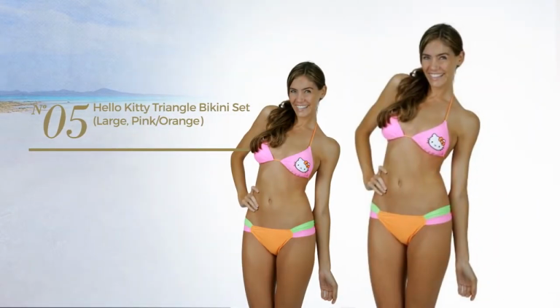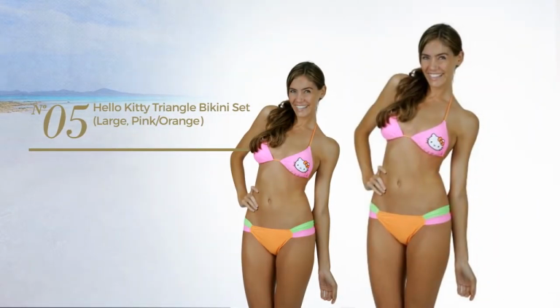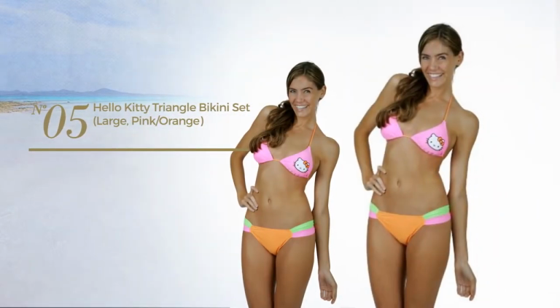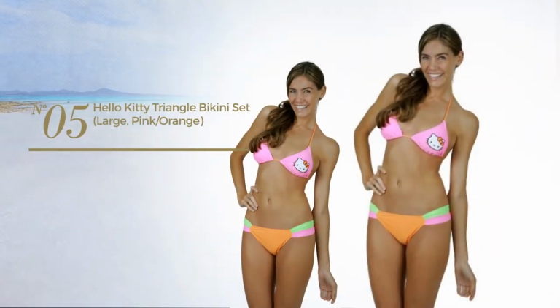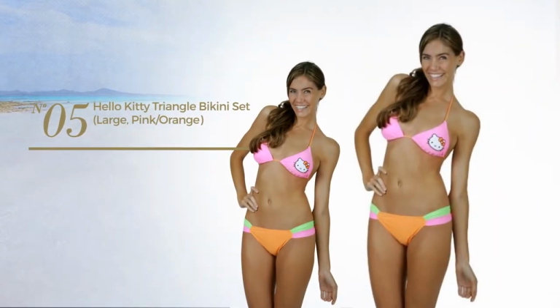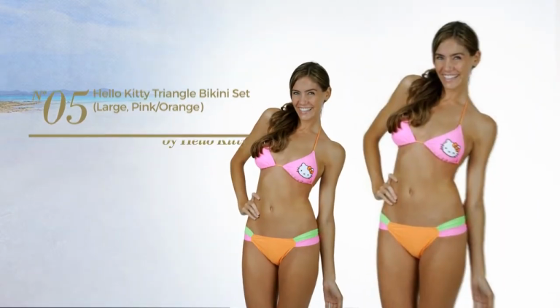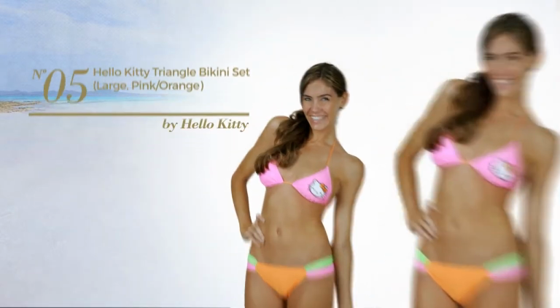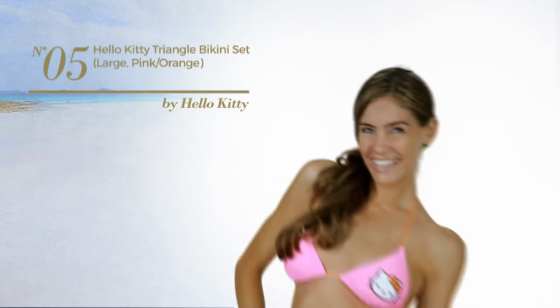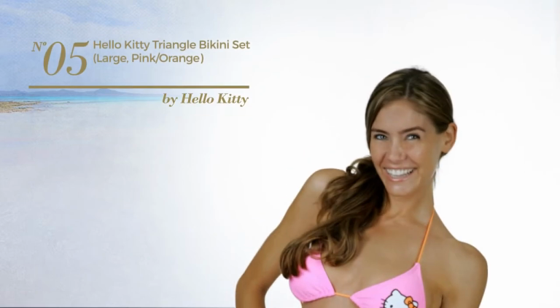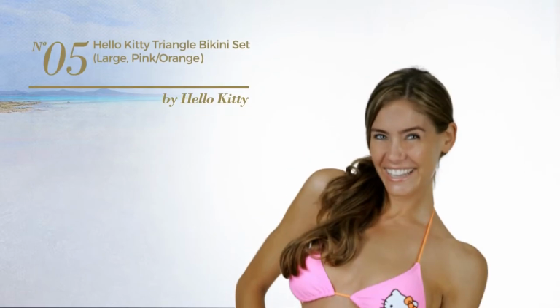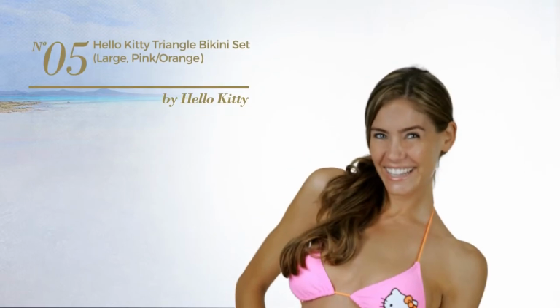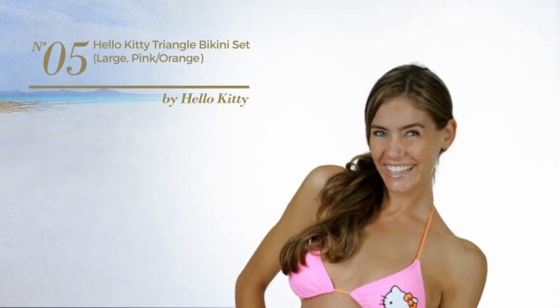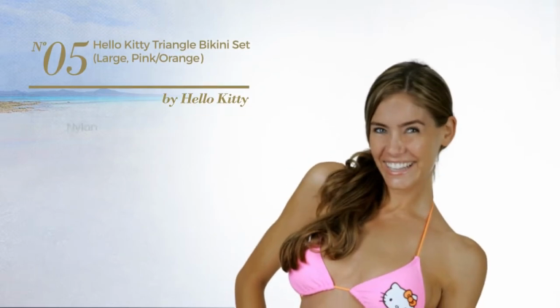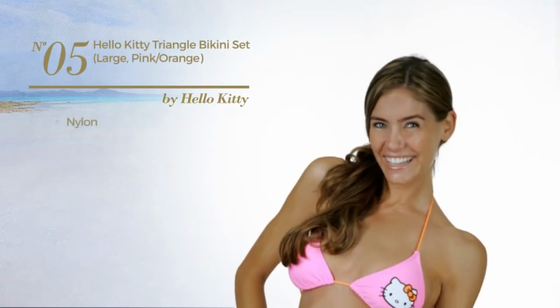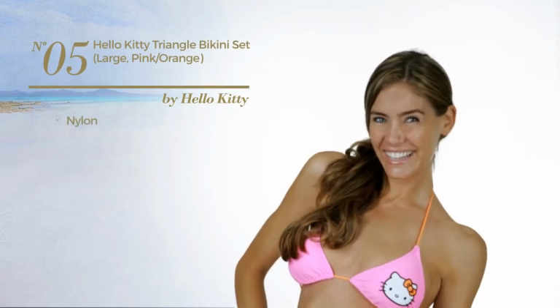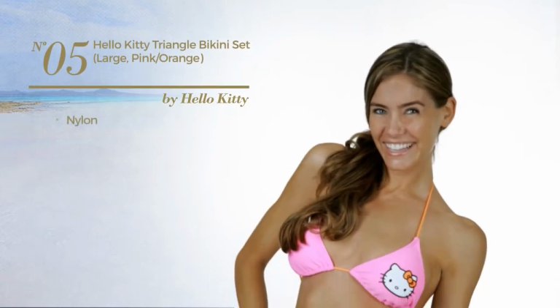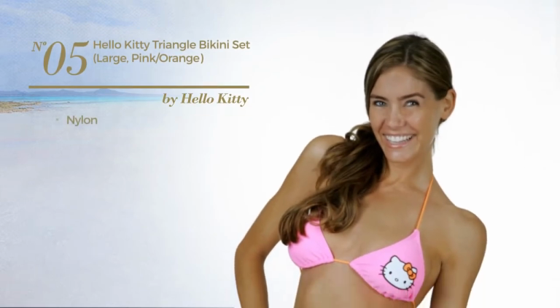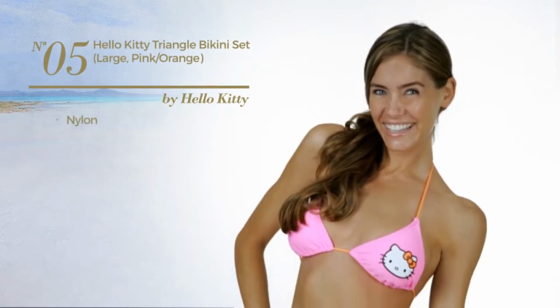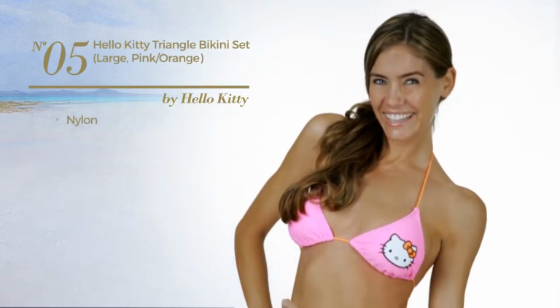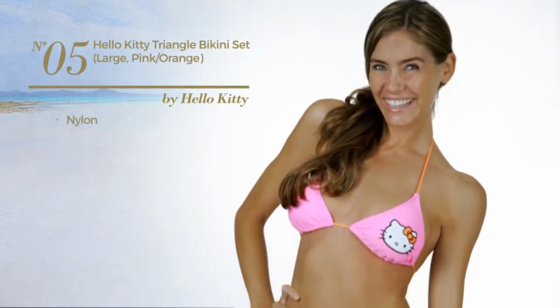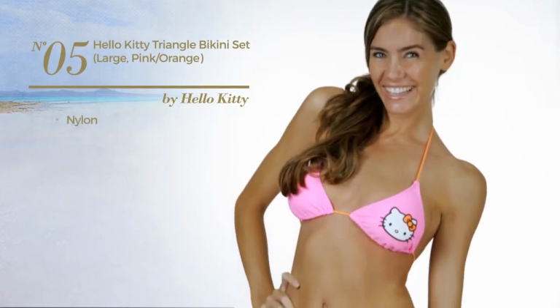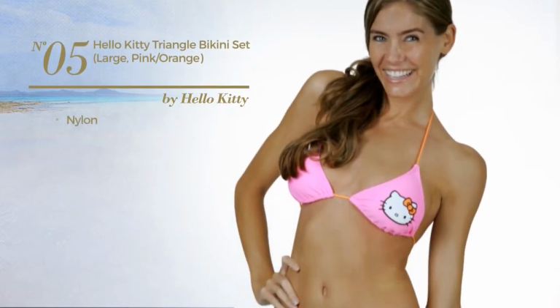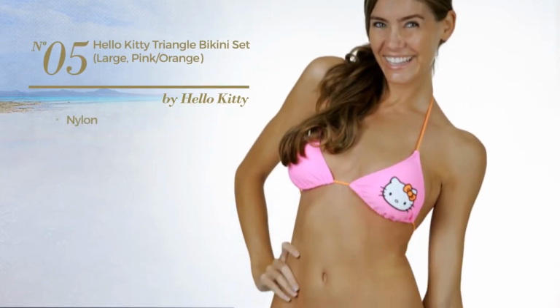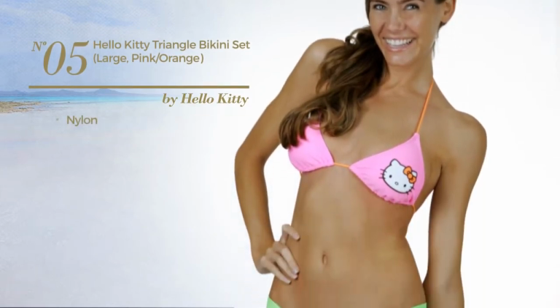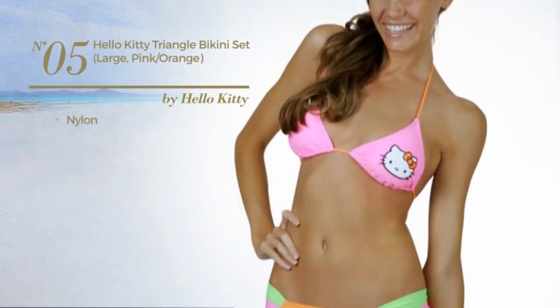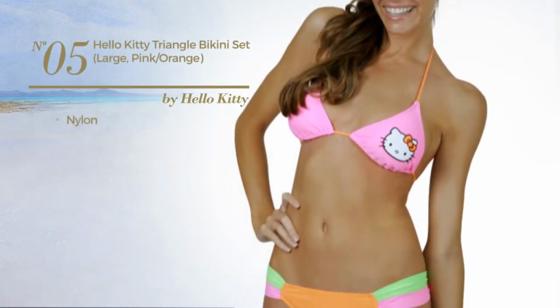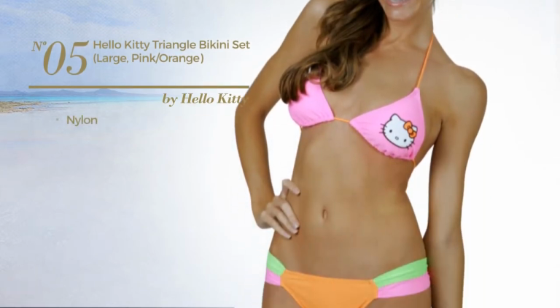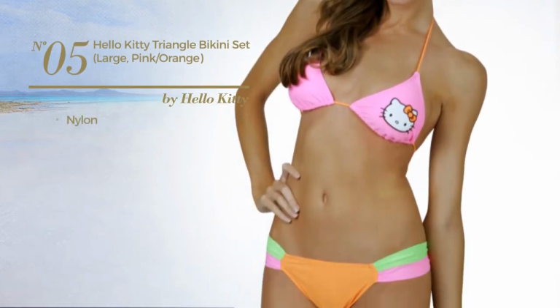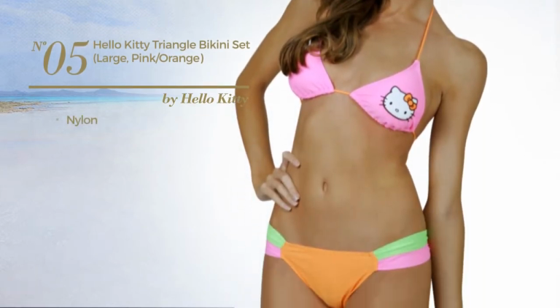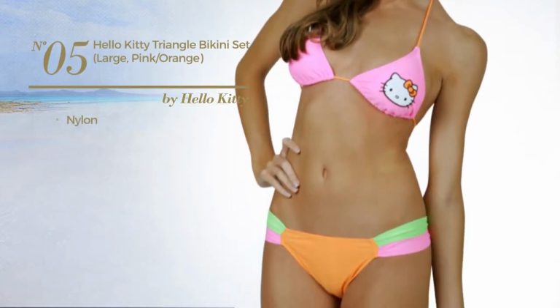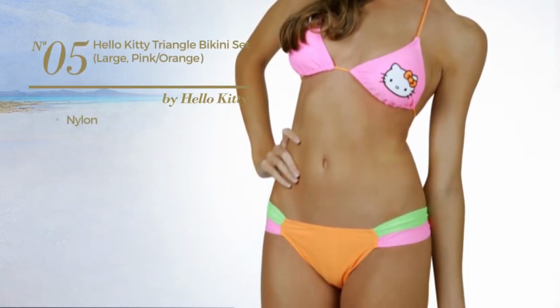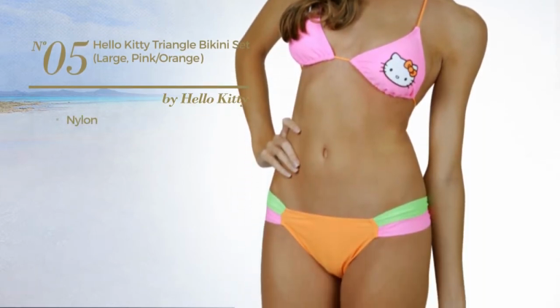Number 5, produced with nylon. Available just in this multi-colored version.